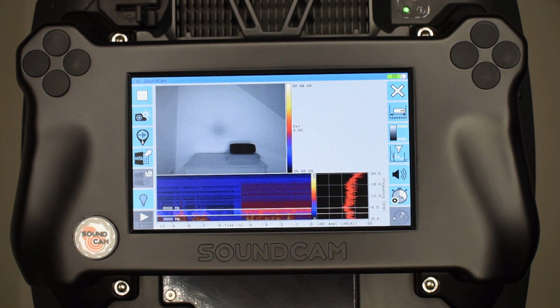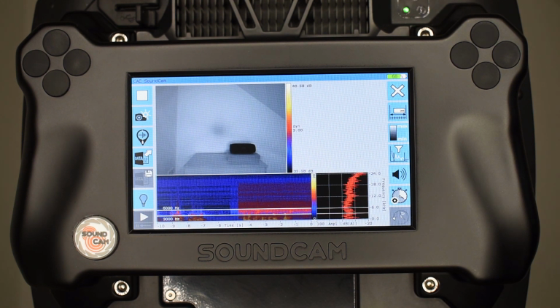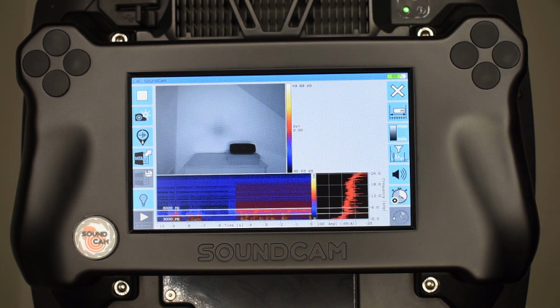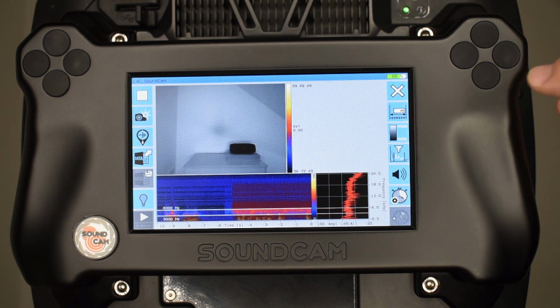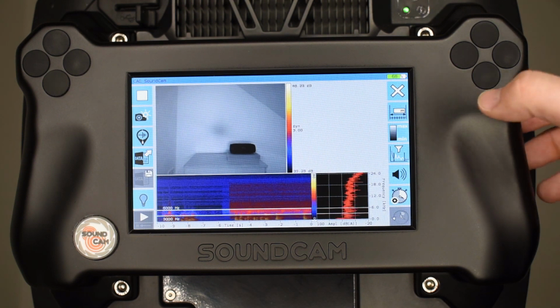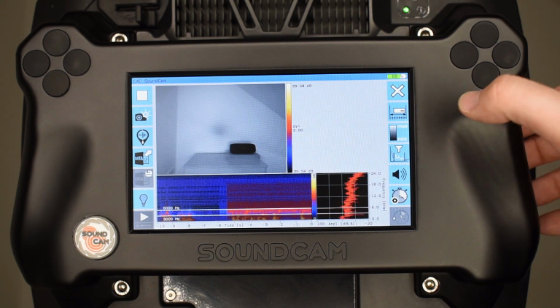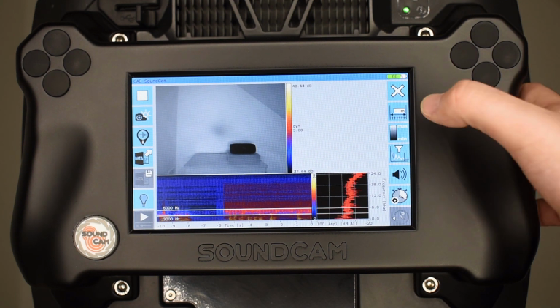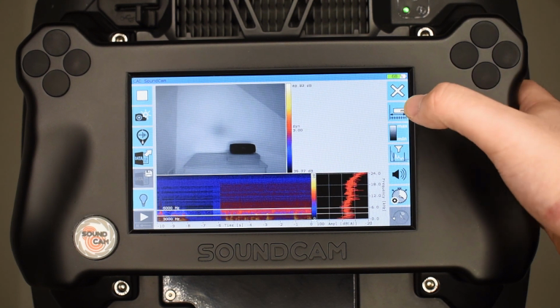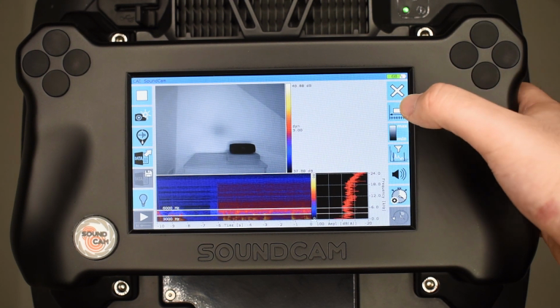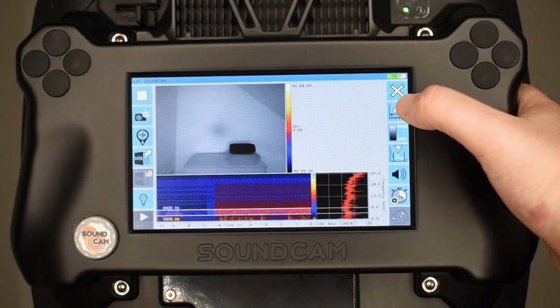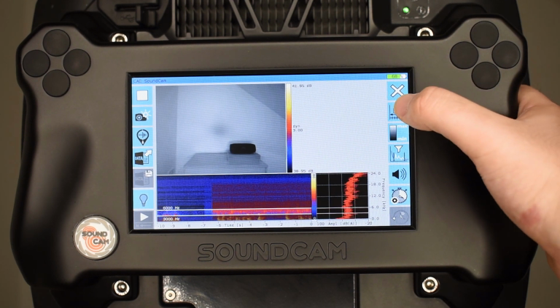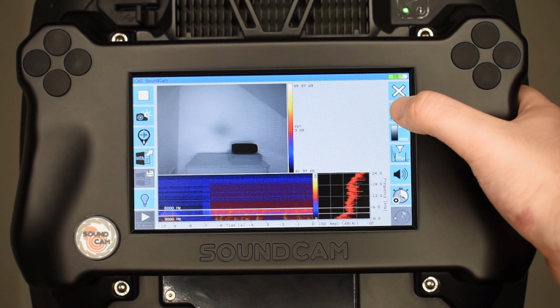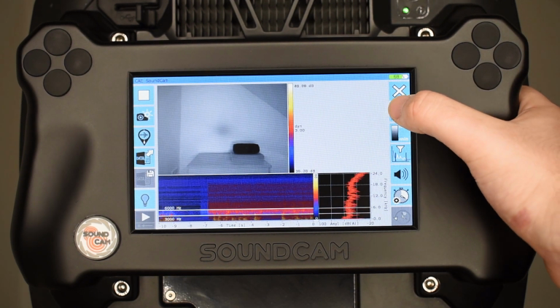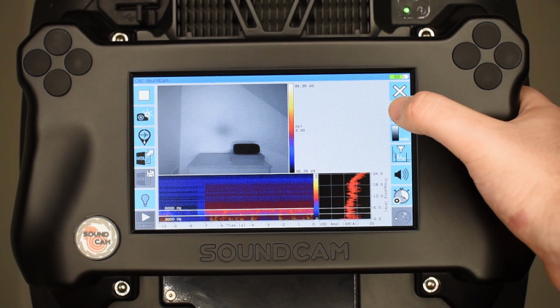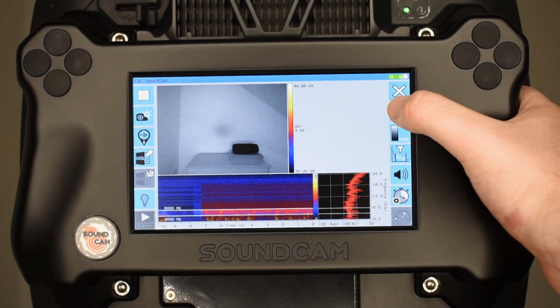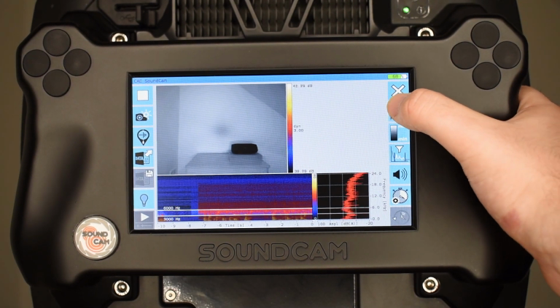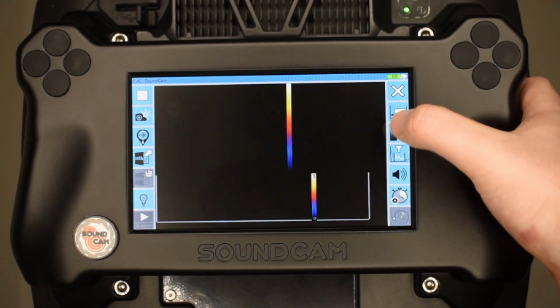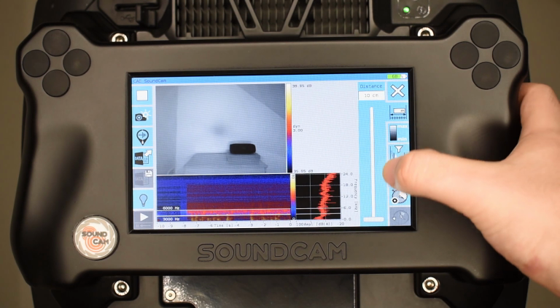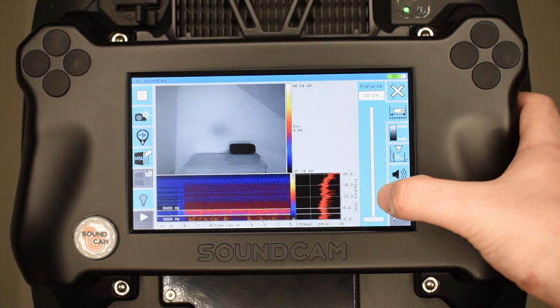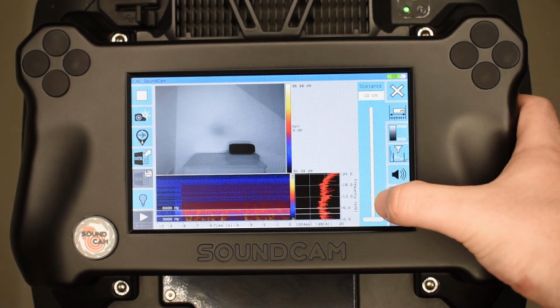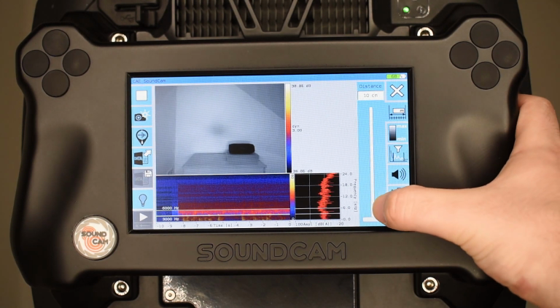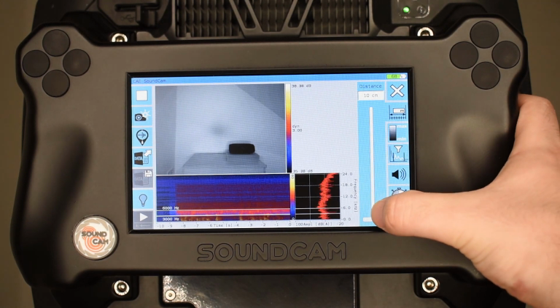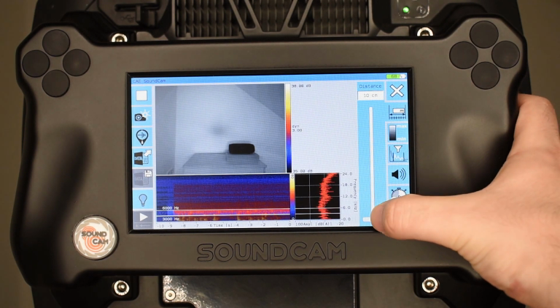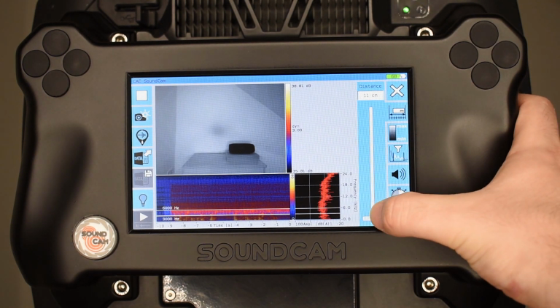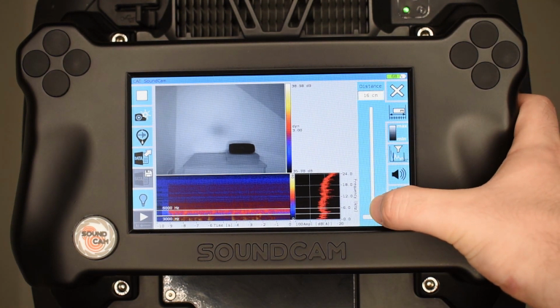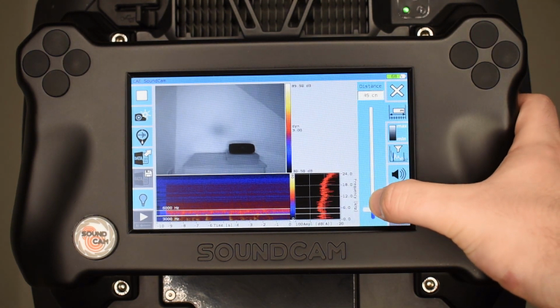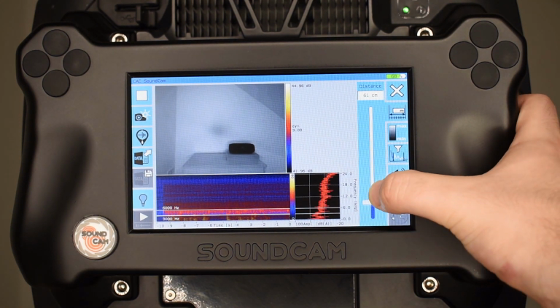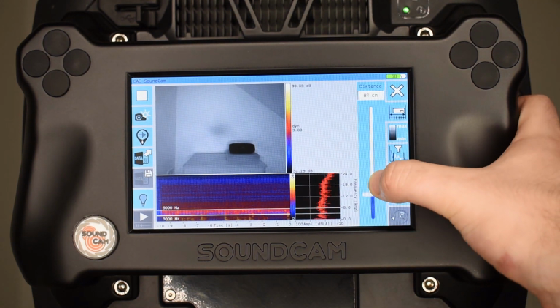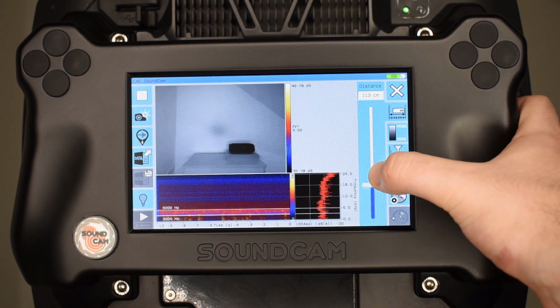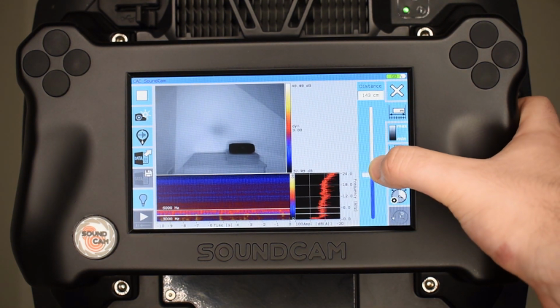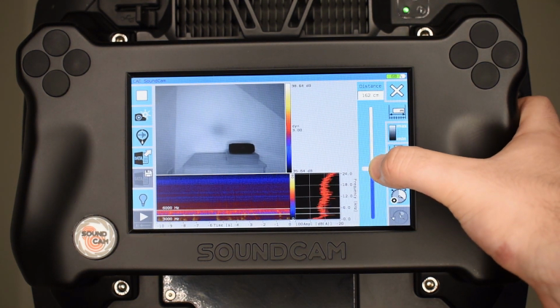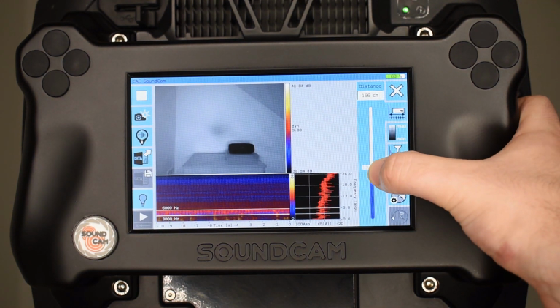First, we need to set up the distance roughly to the speaker. In this case, it's about one meter.